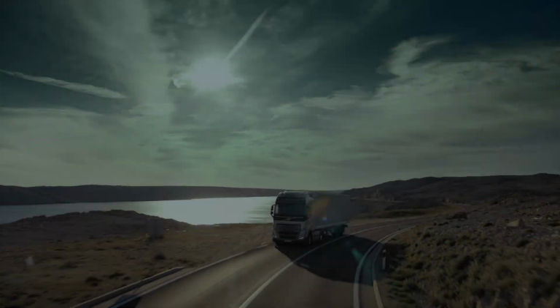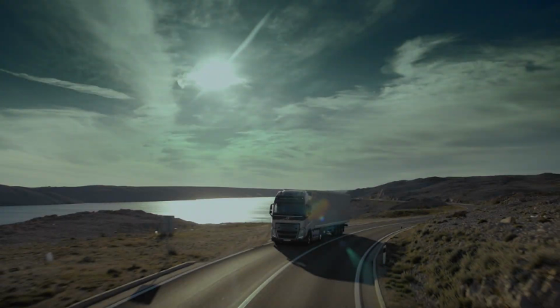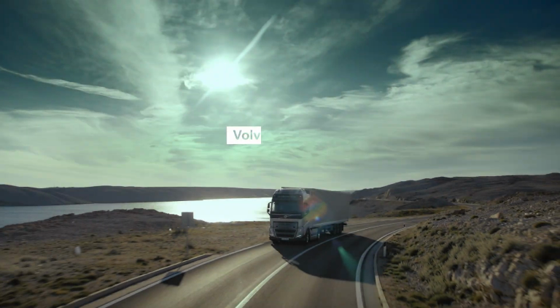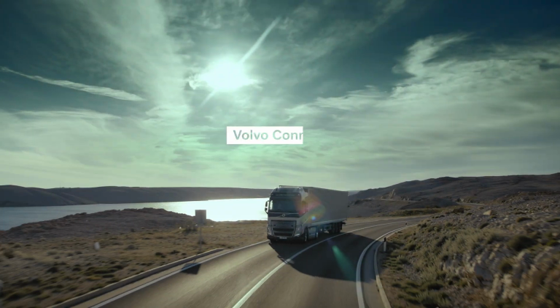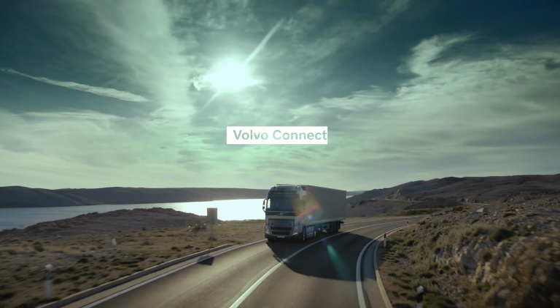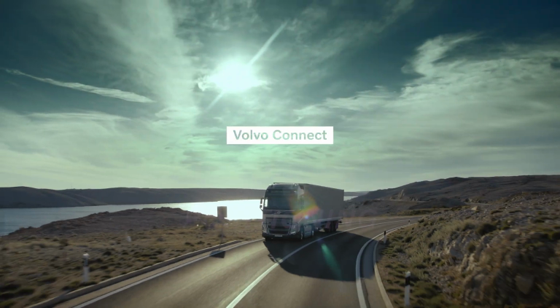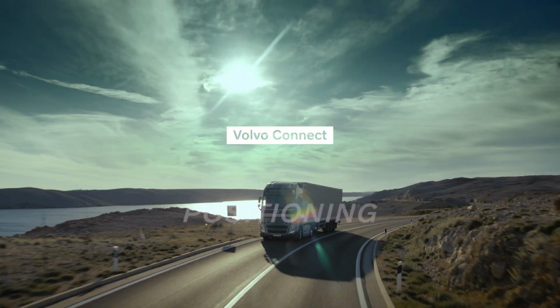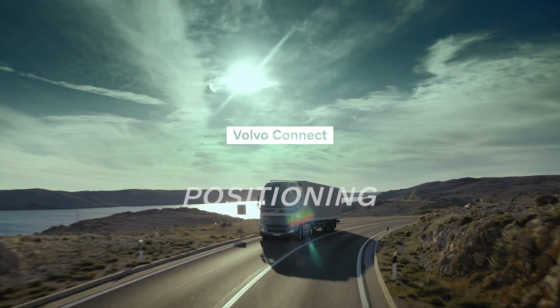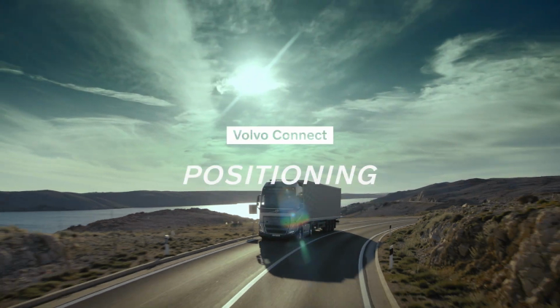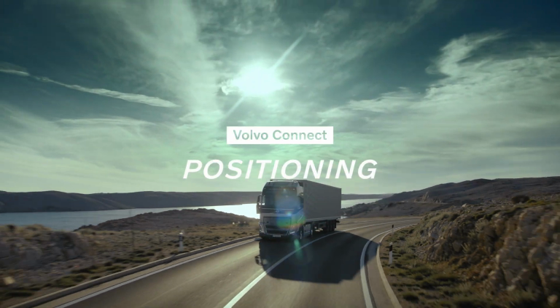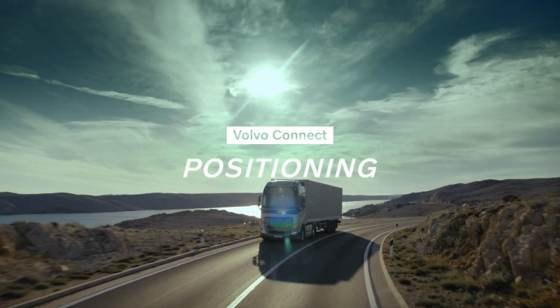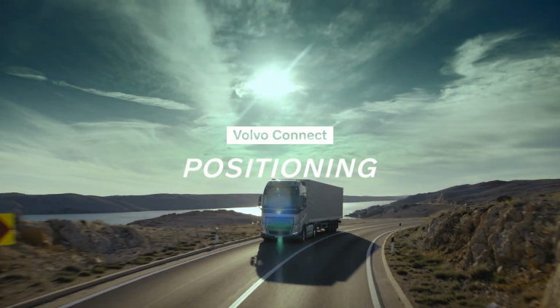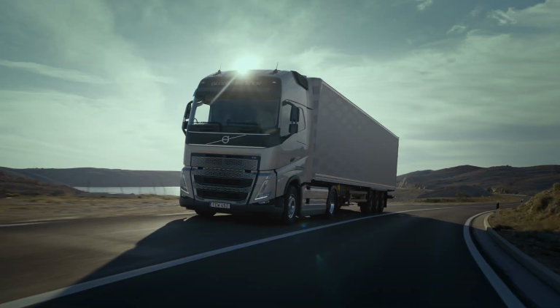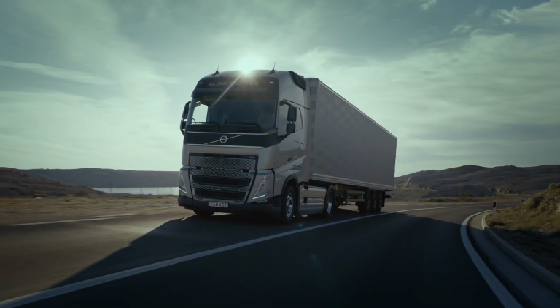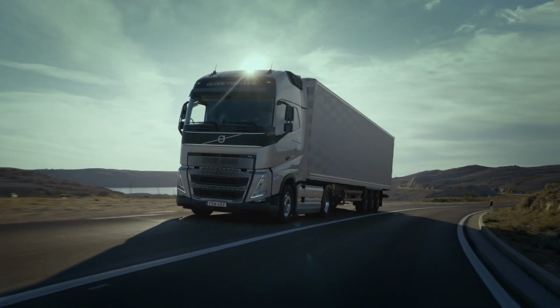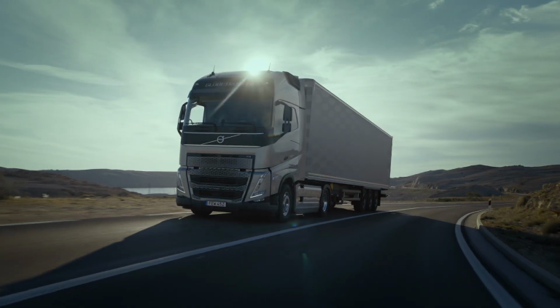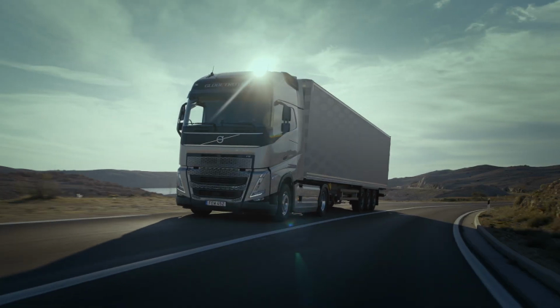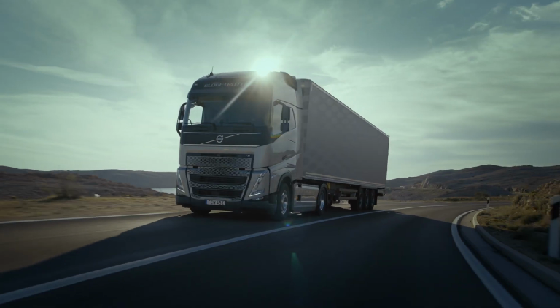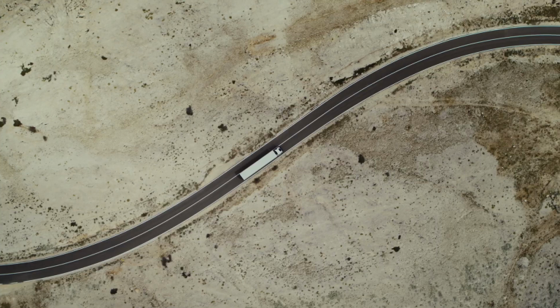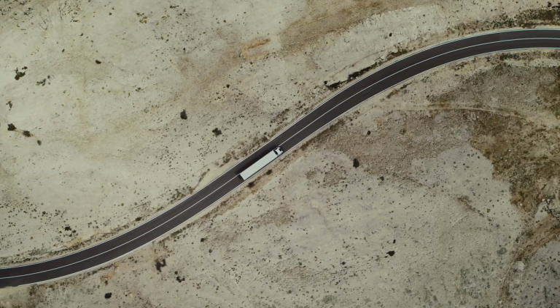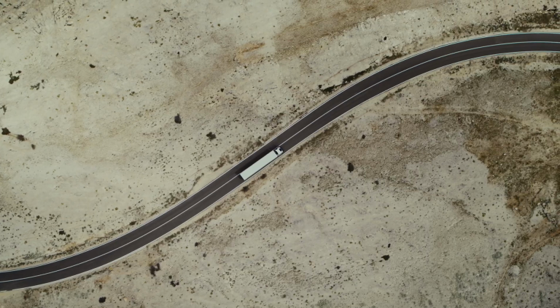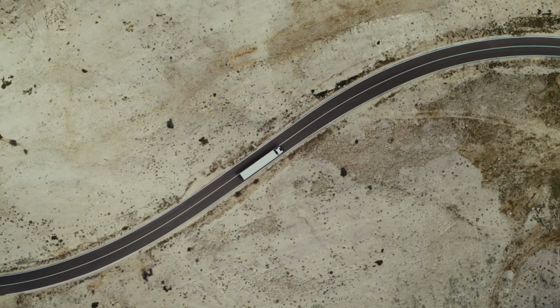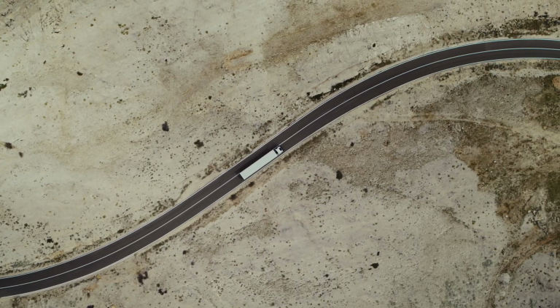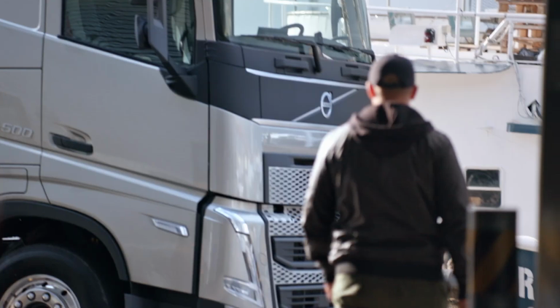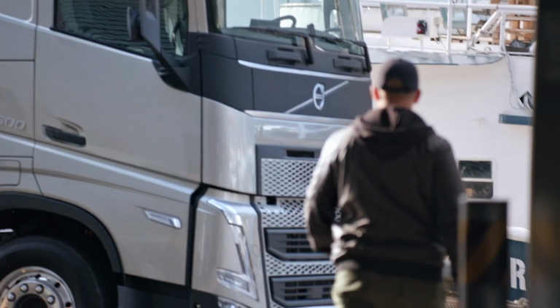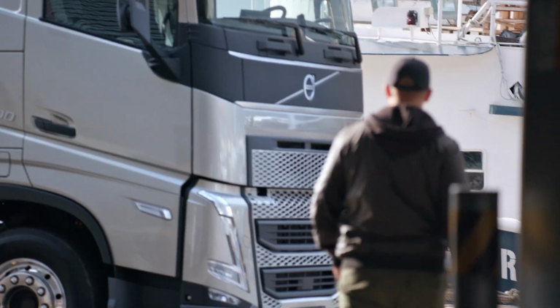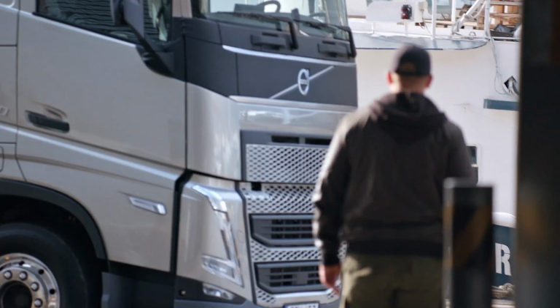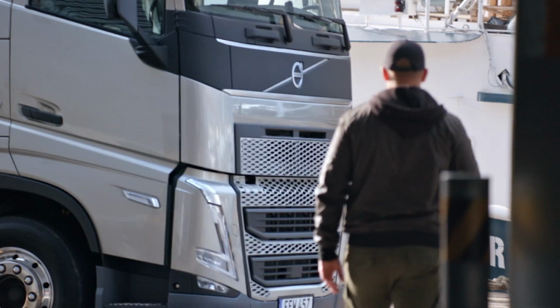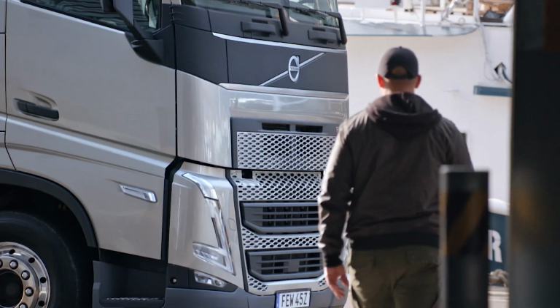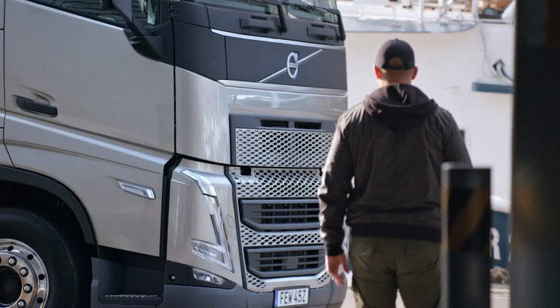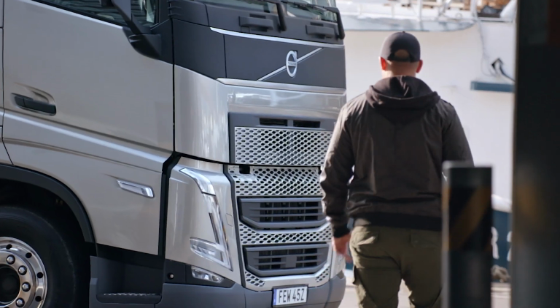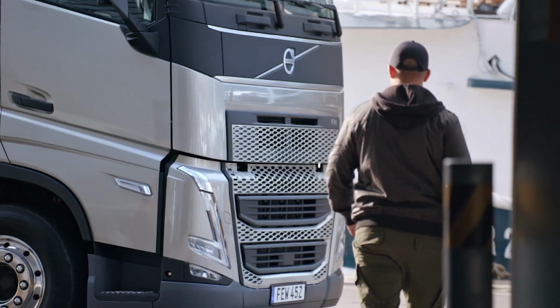With Volvo Trucks Positioning Service, you can keep track of your vehicles and plan your transports more efficiently.